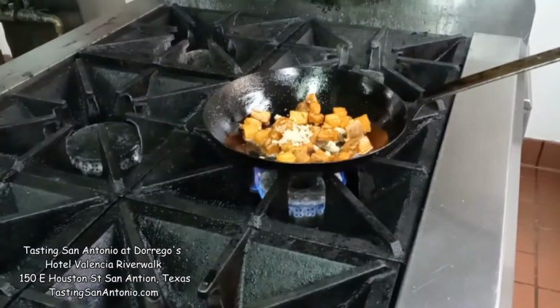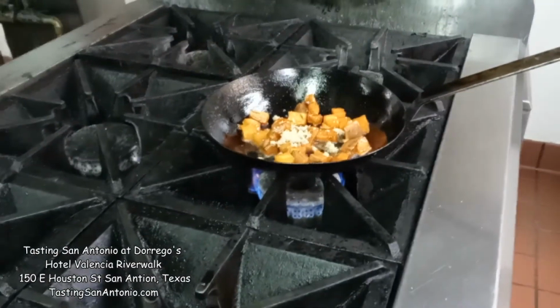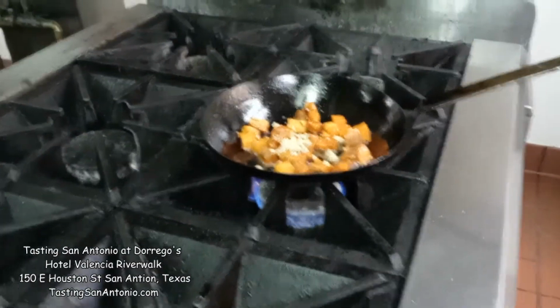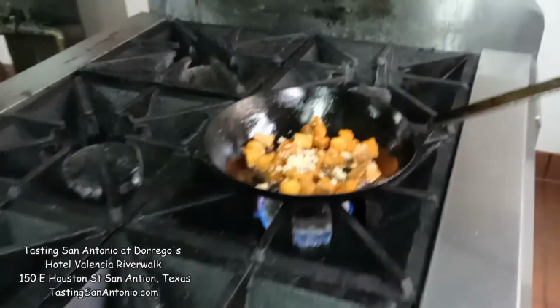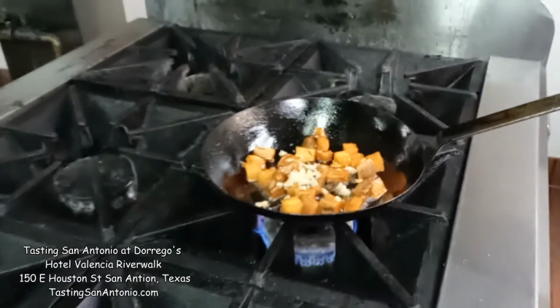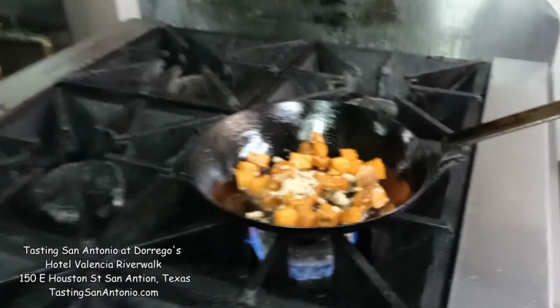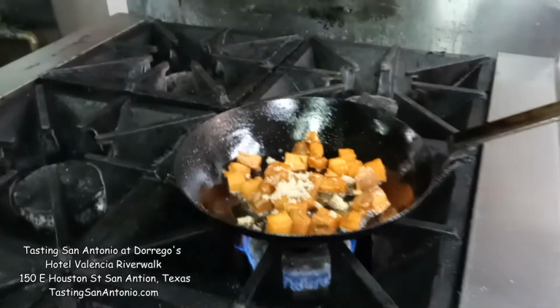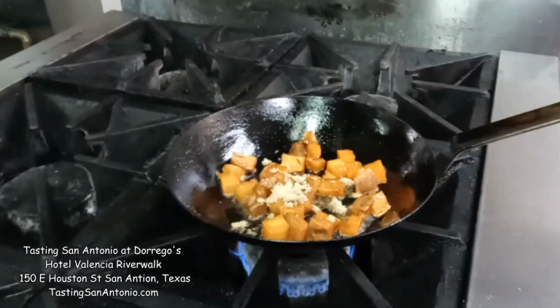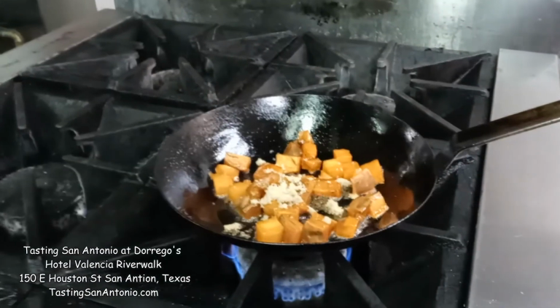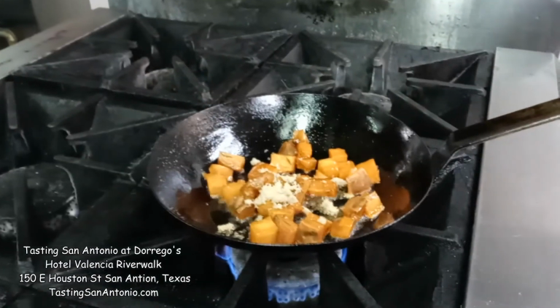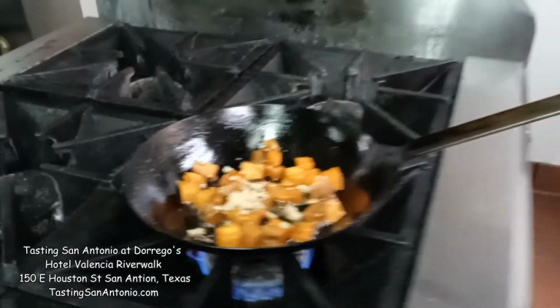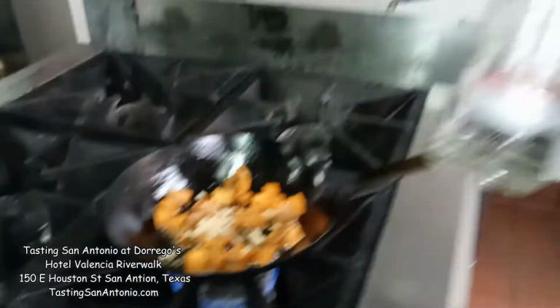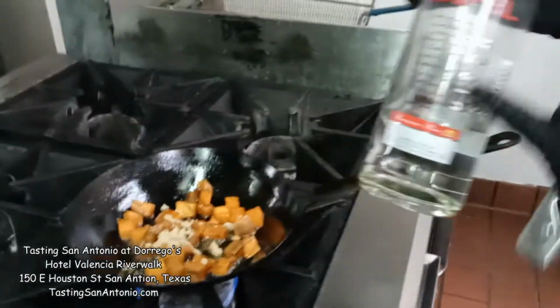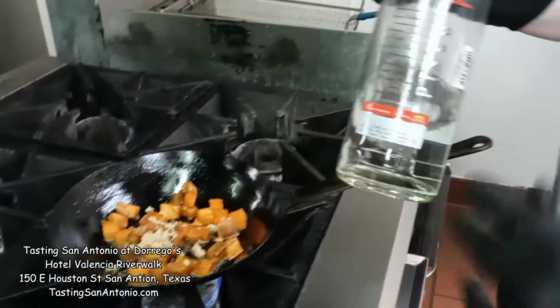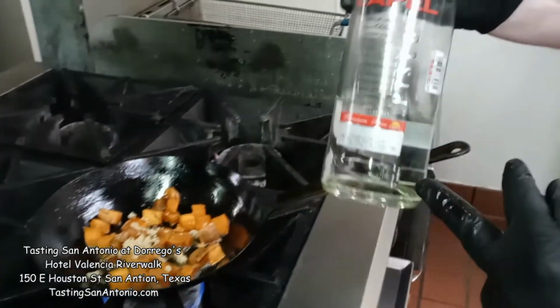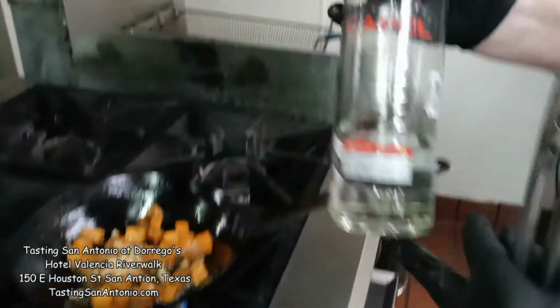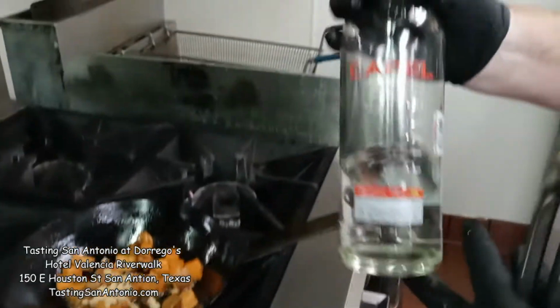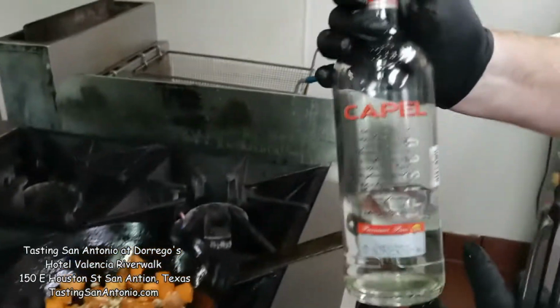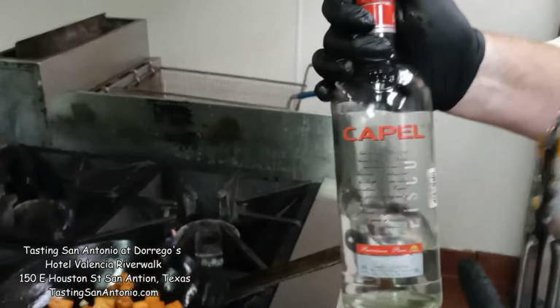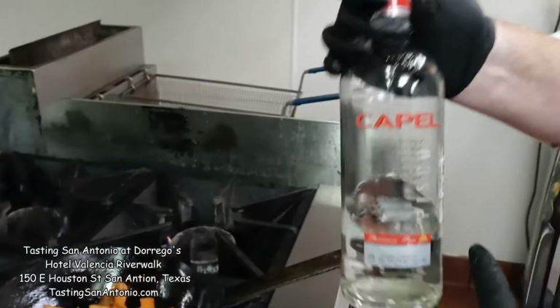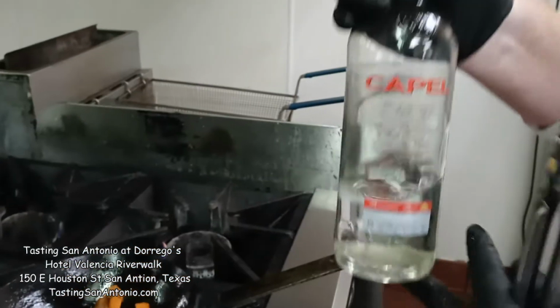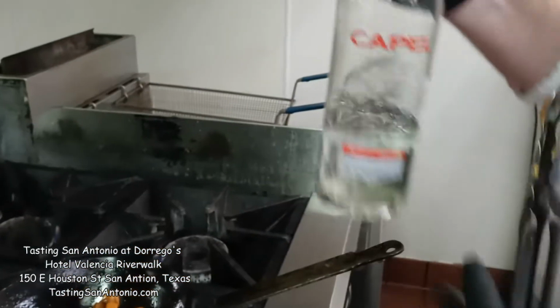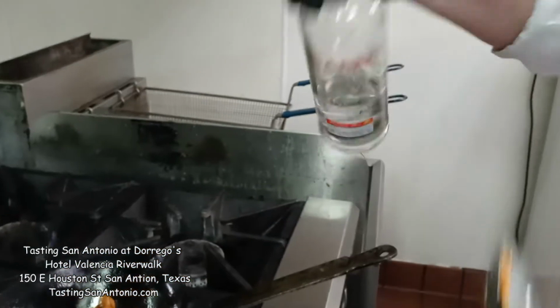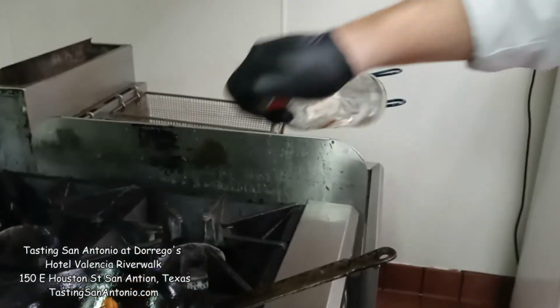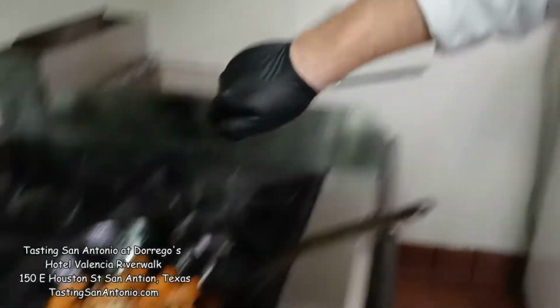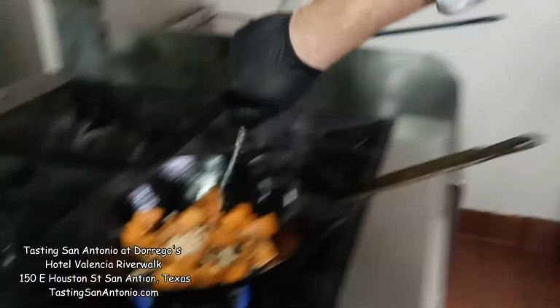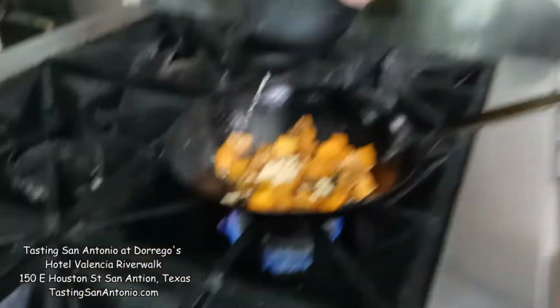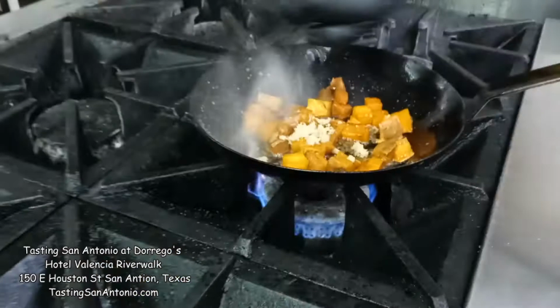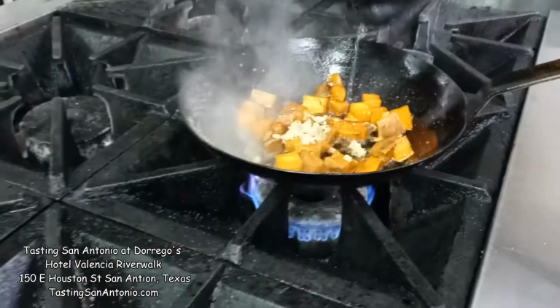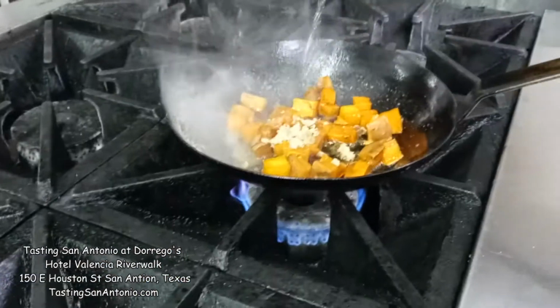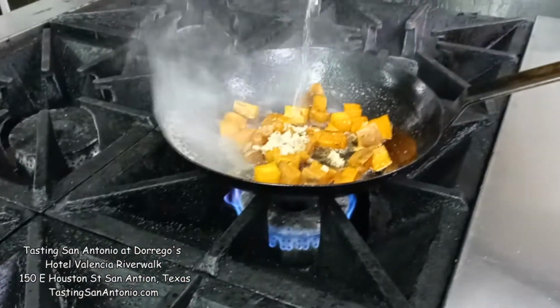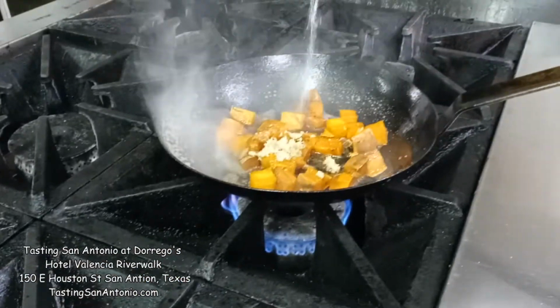And then we're using pisco — it's like an Argentine brandy. We're going to give you a little bit of flame.